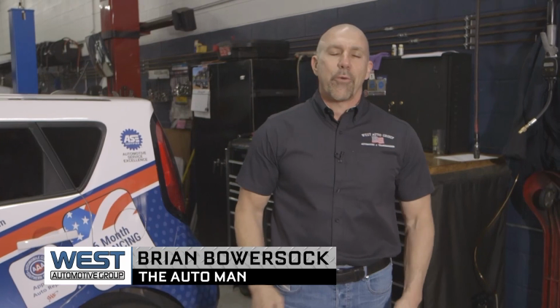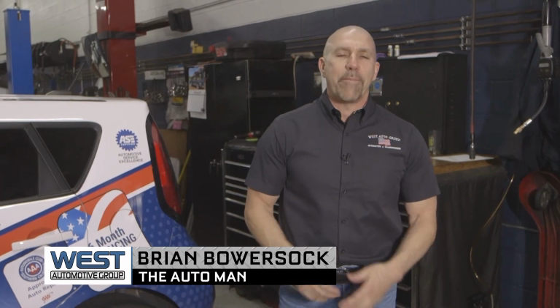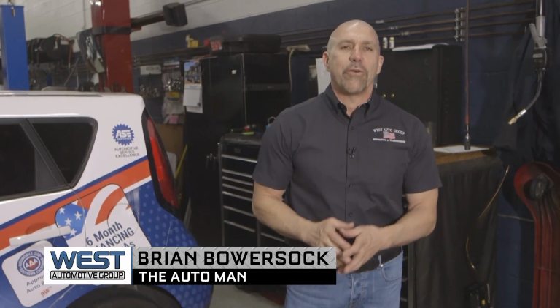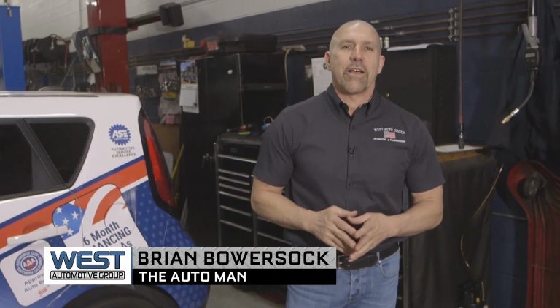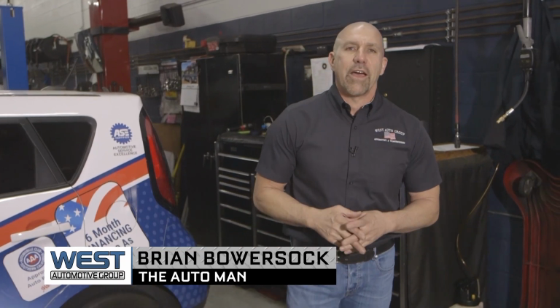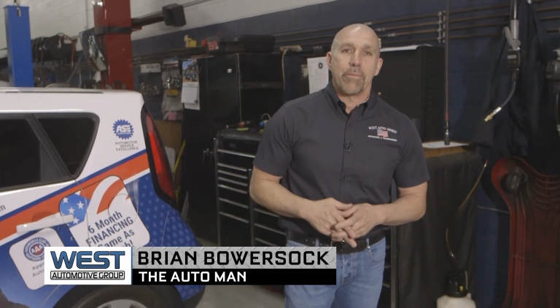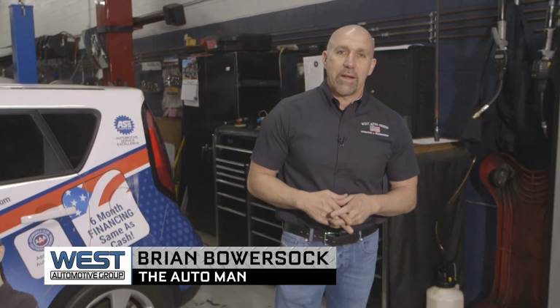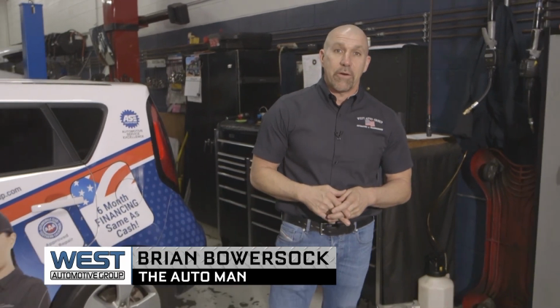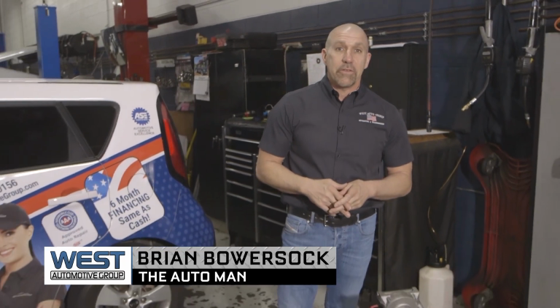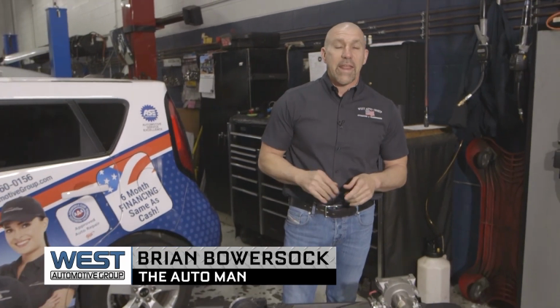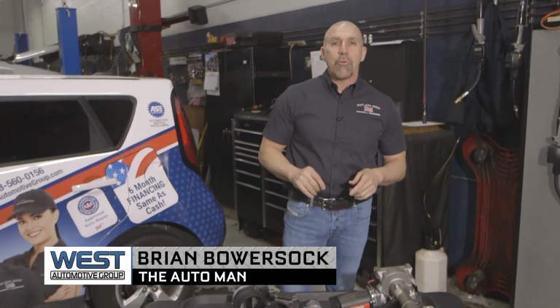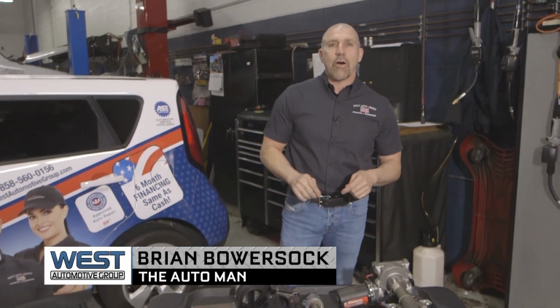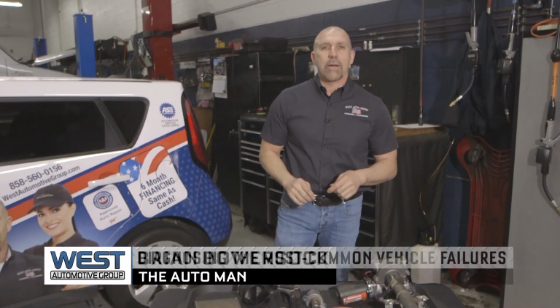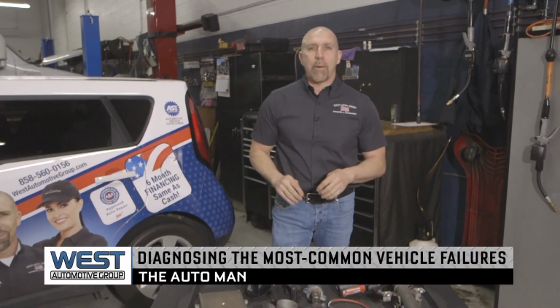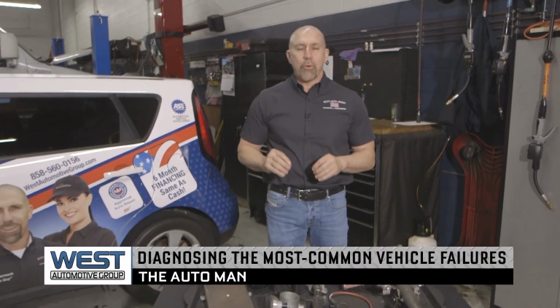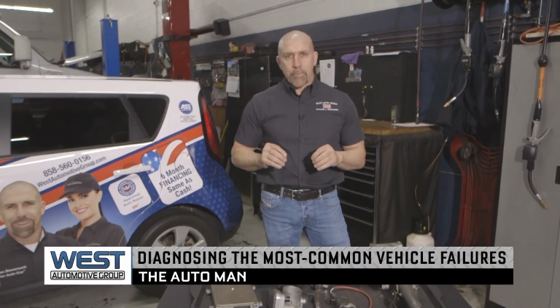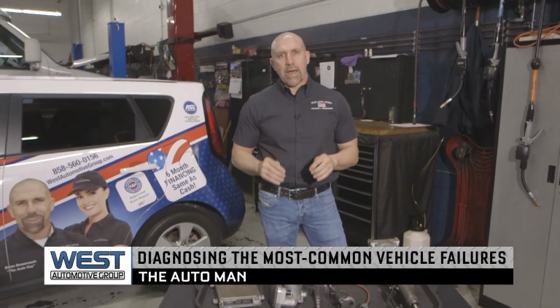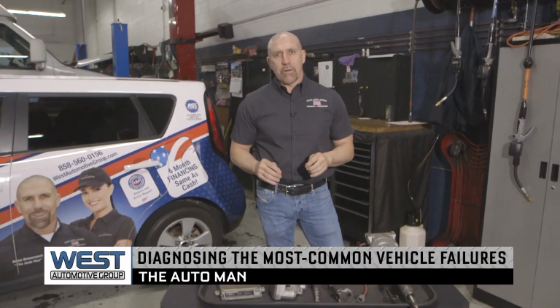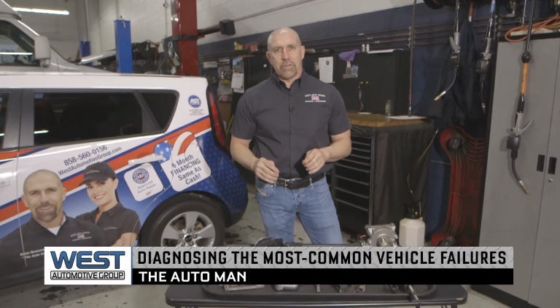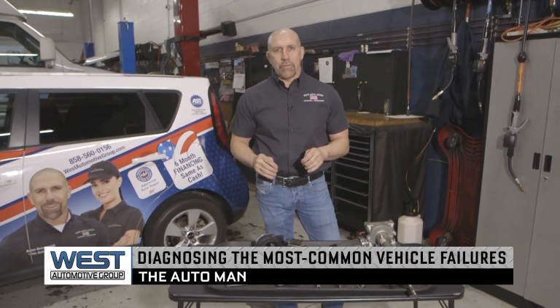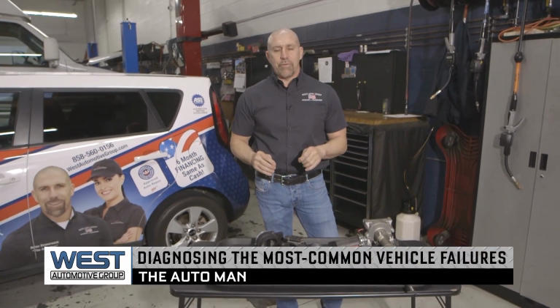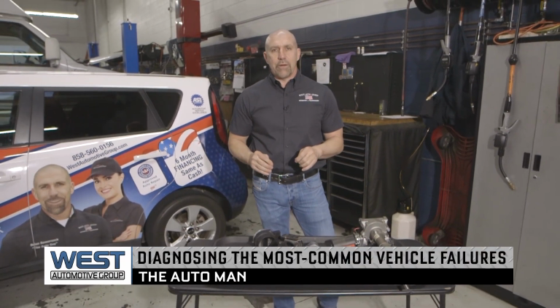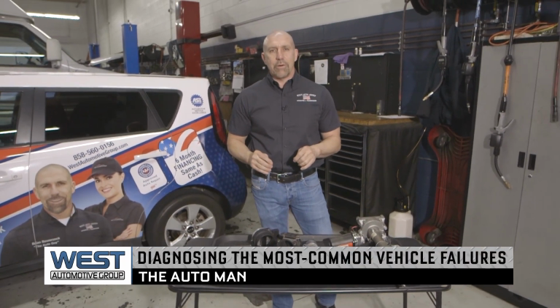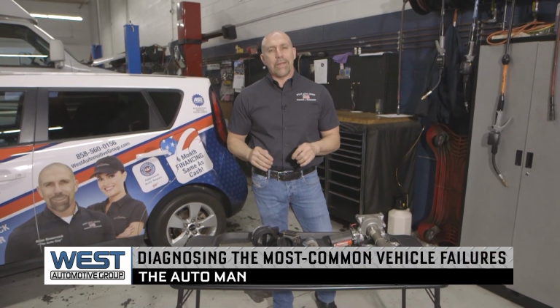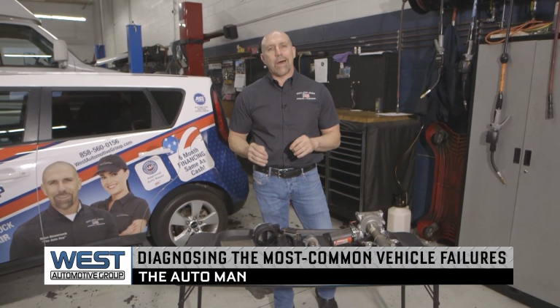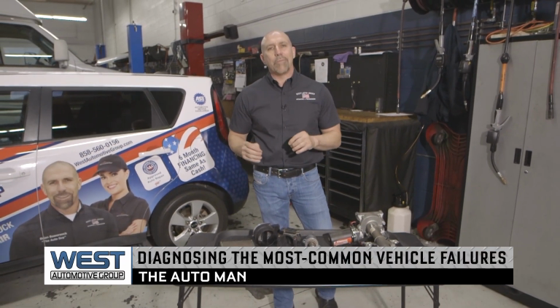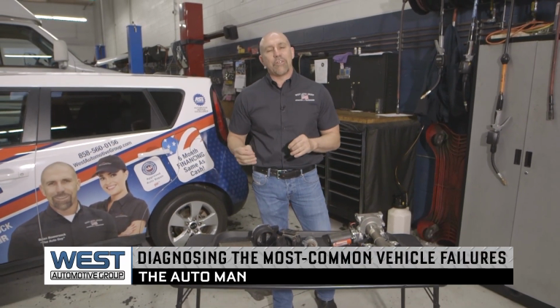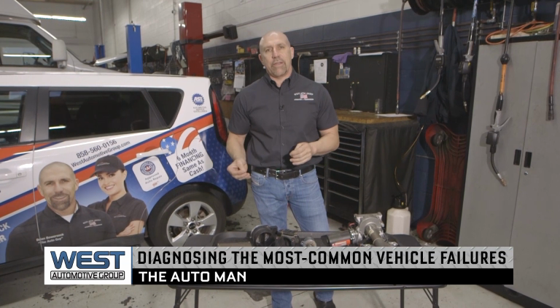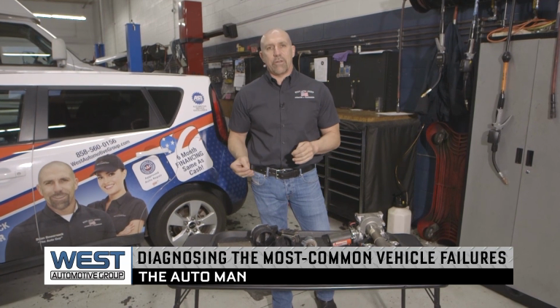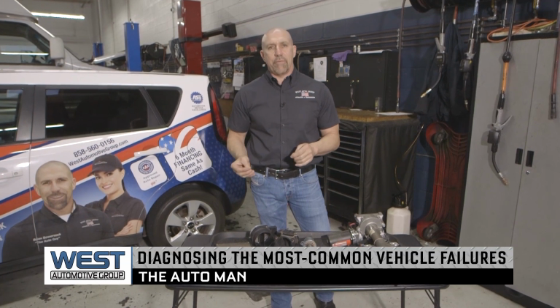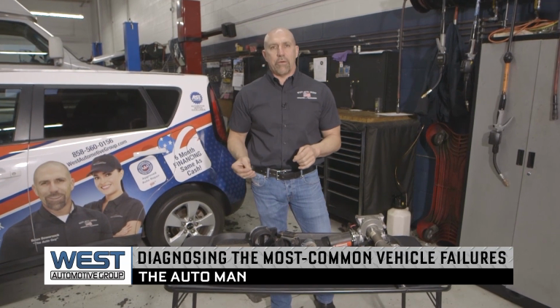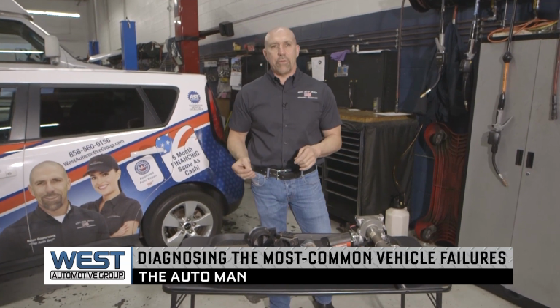Brian Bowersalk, the Auto Man here. Today we're talking about proper diagnosis of your vehicle and common check engine light failures.